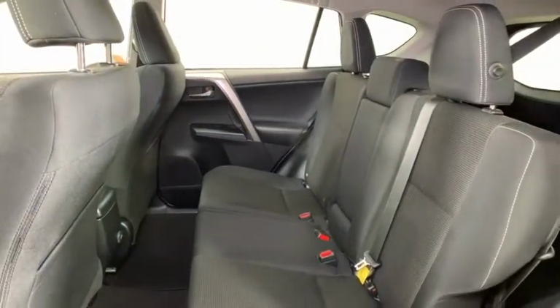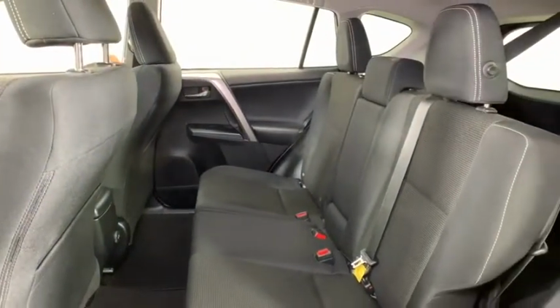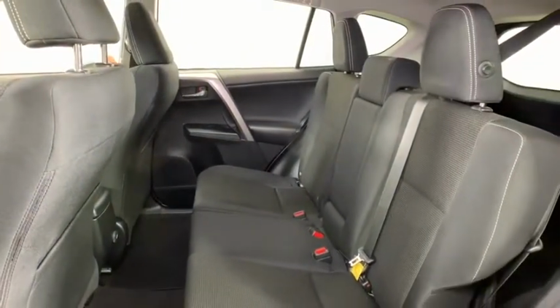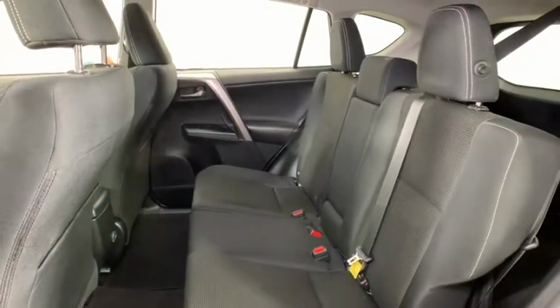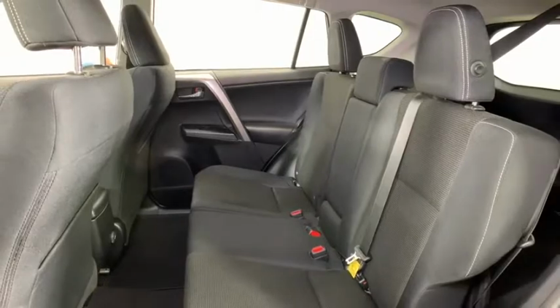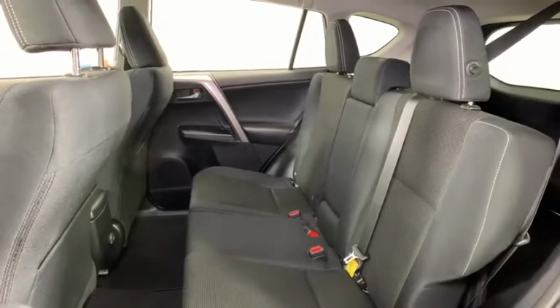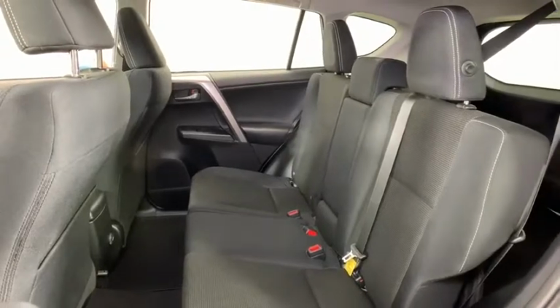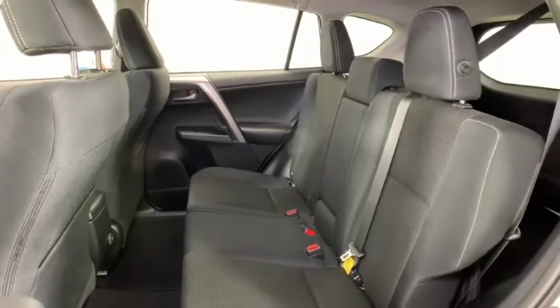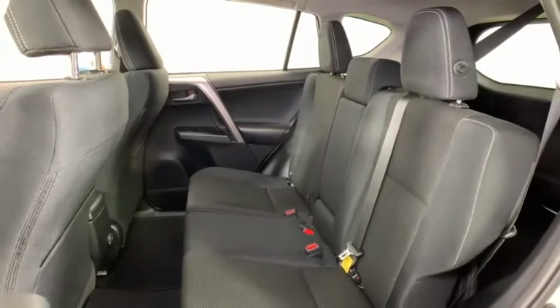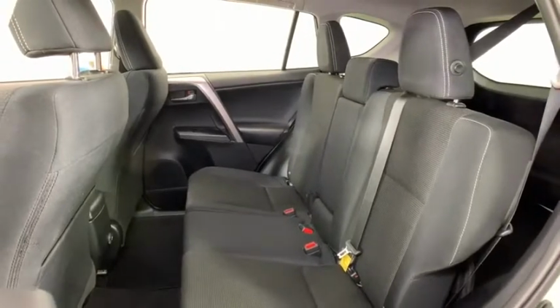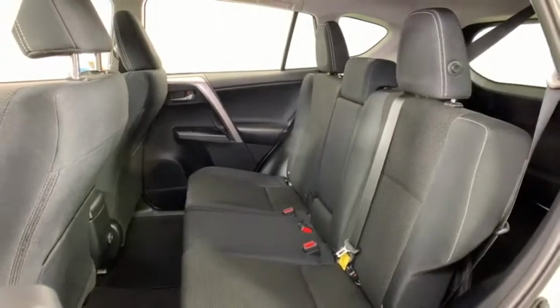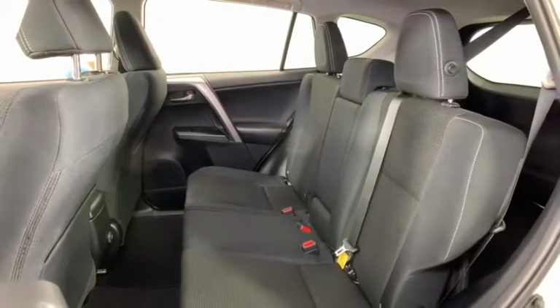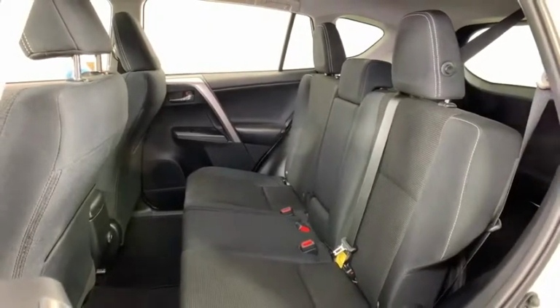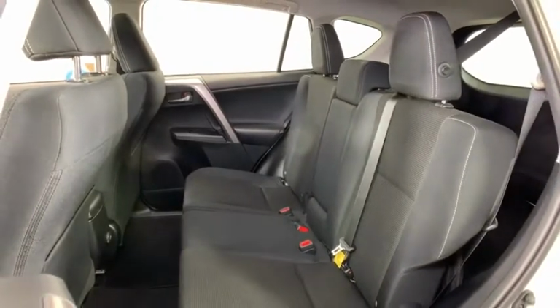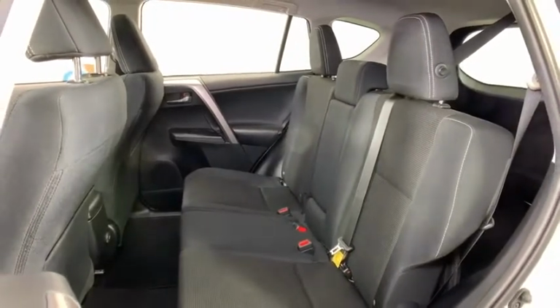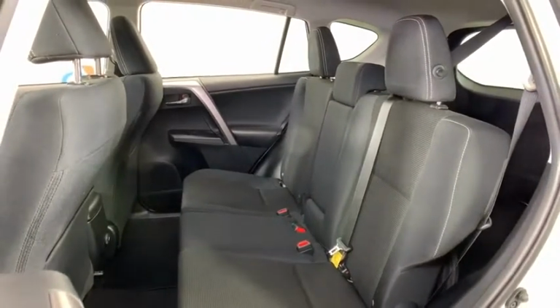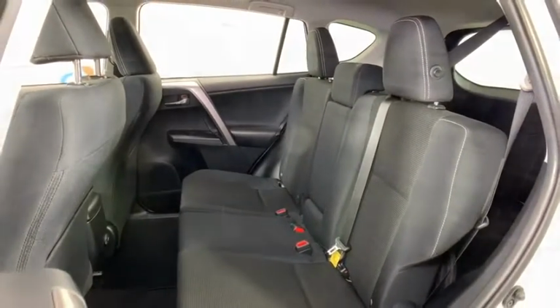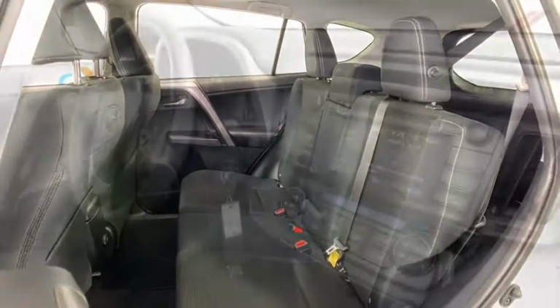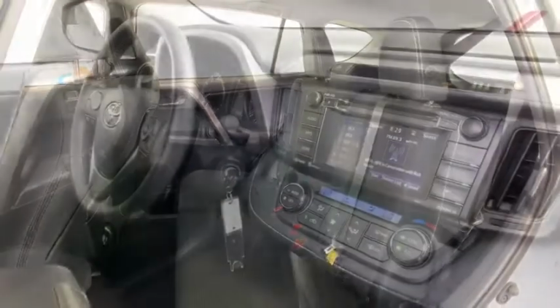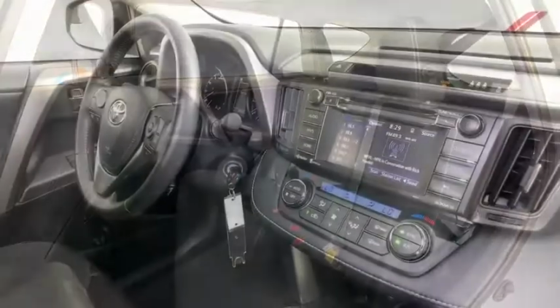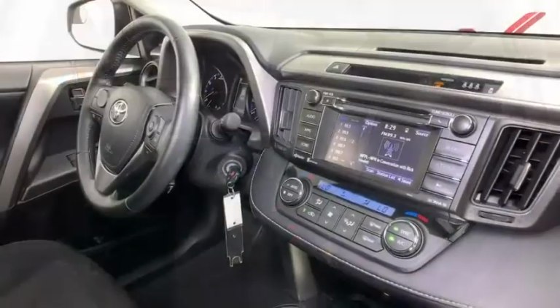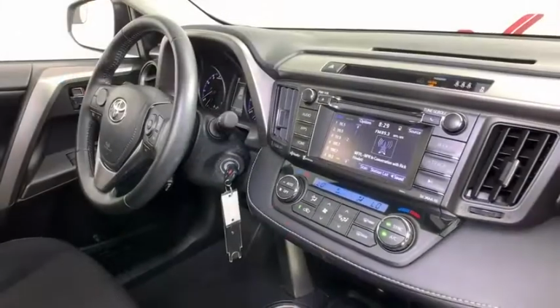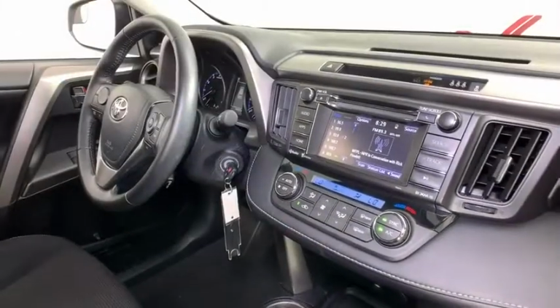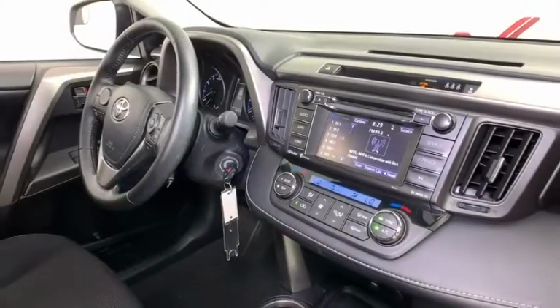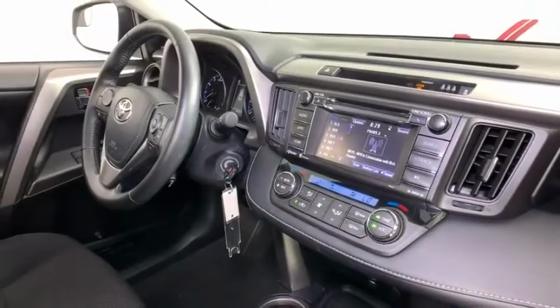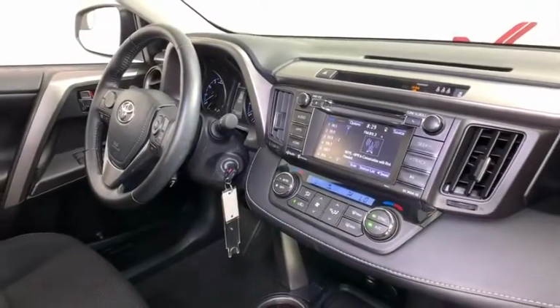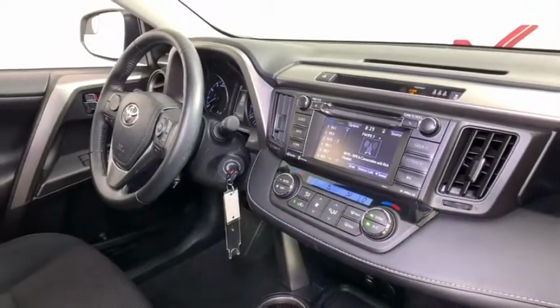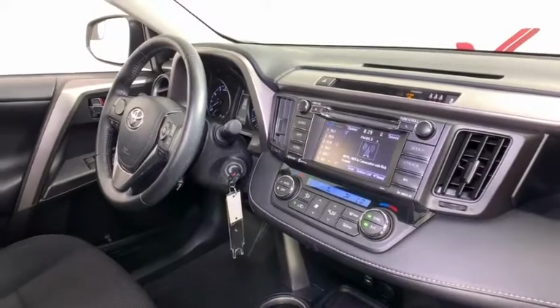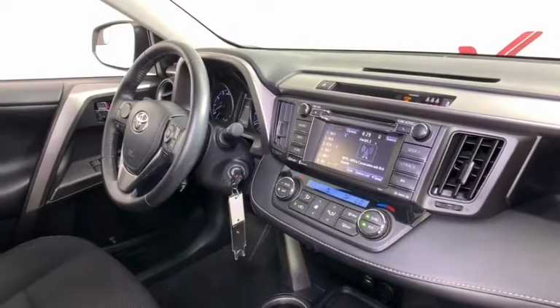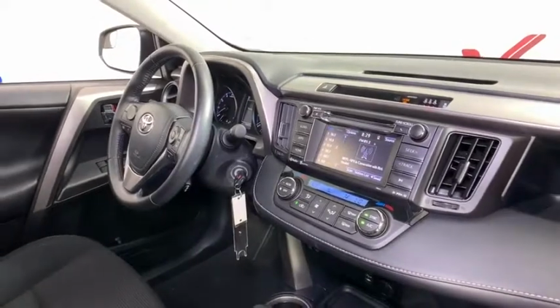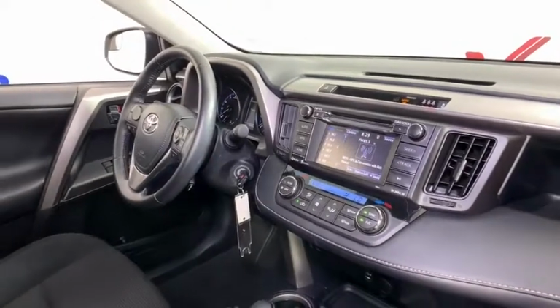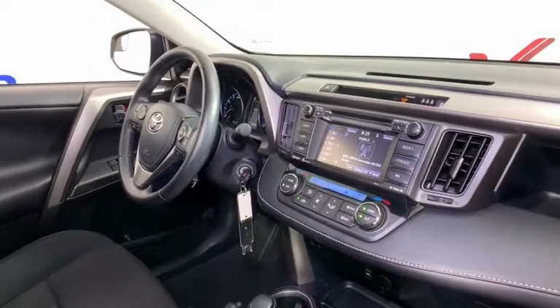Brake assist, overhead console, tachometer, panic alarm, remote keyless entry, power moonroof, rear window wiper.